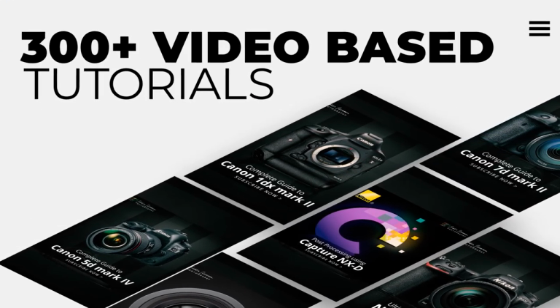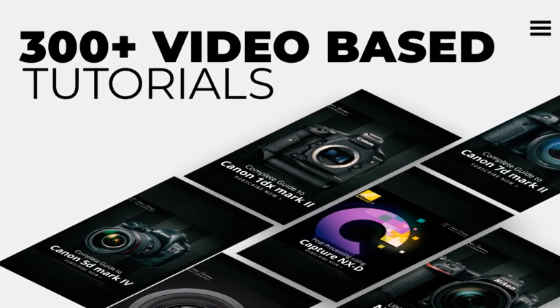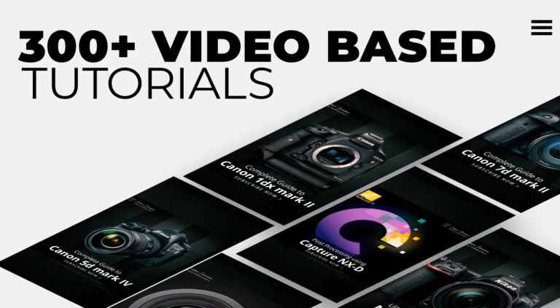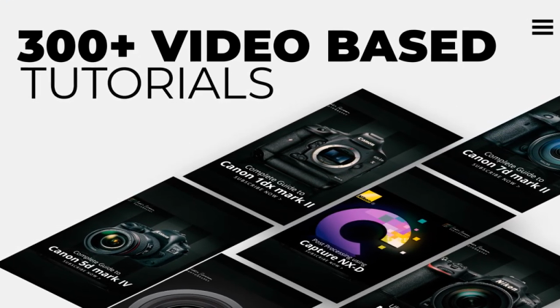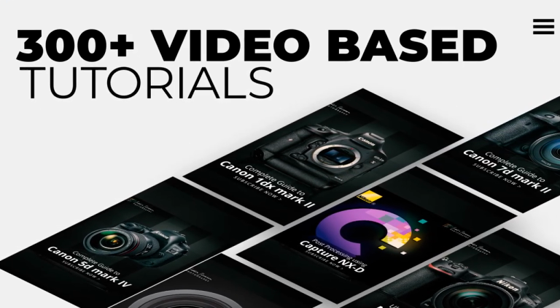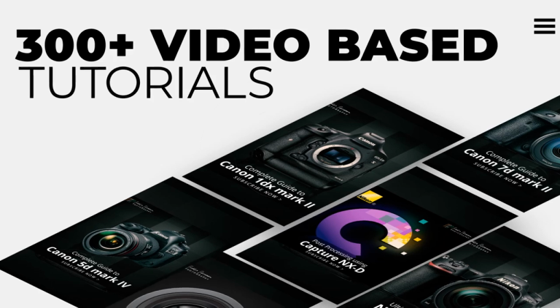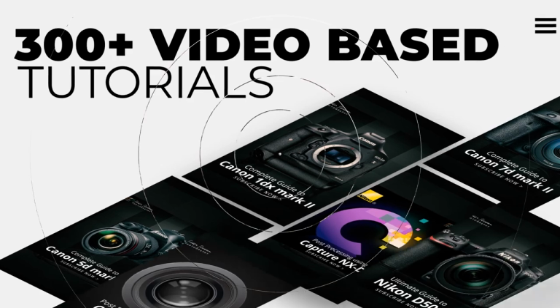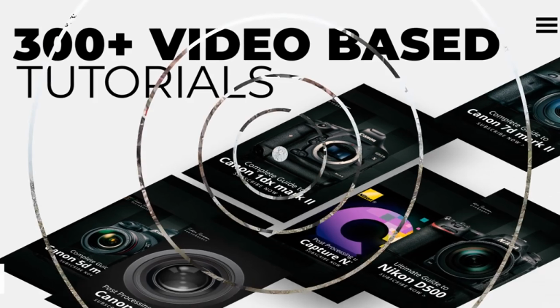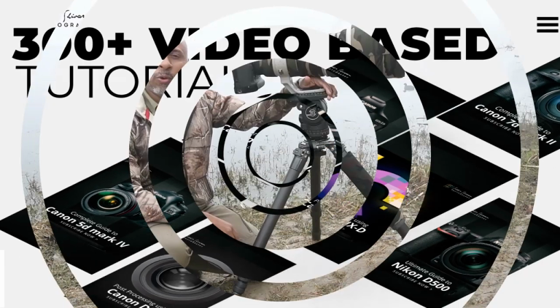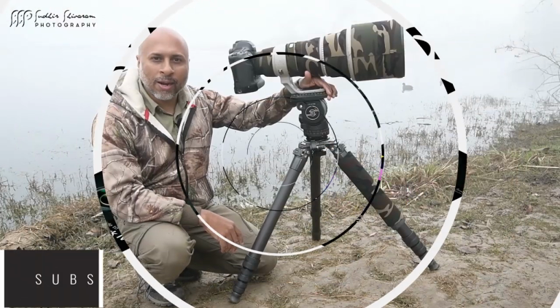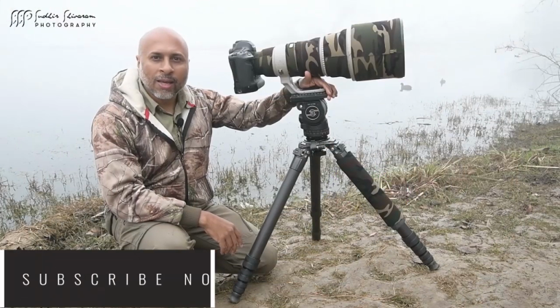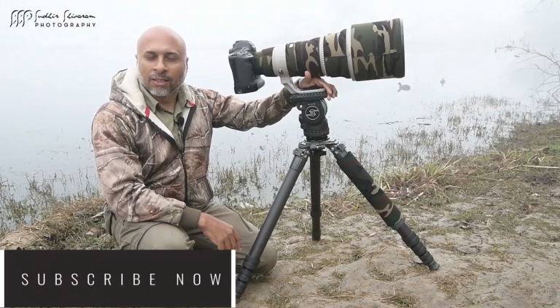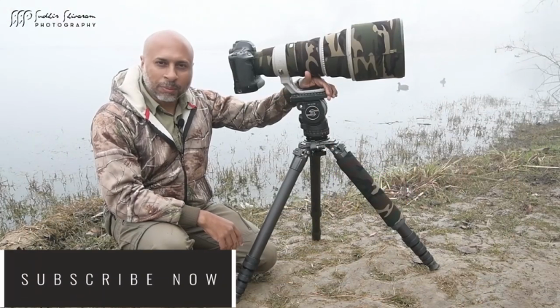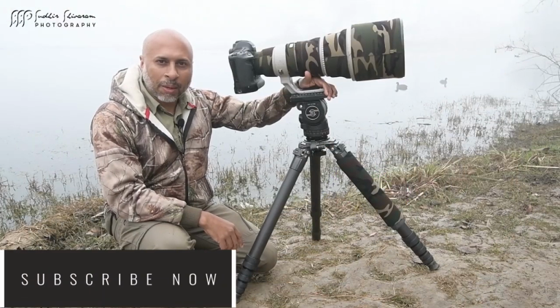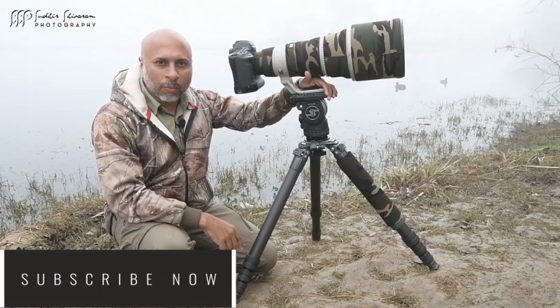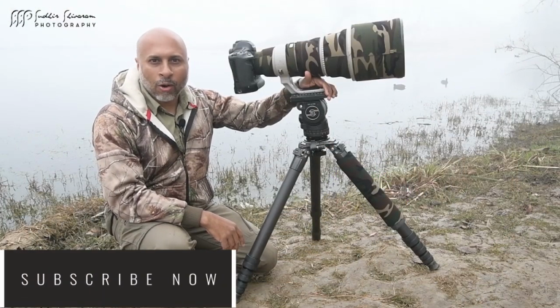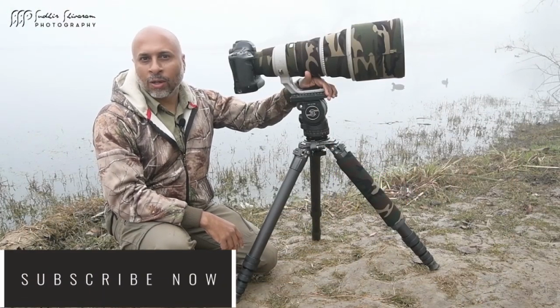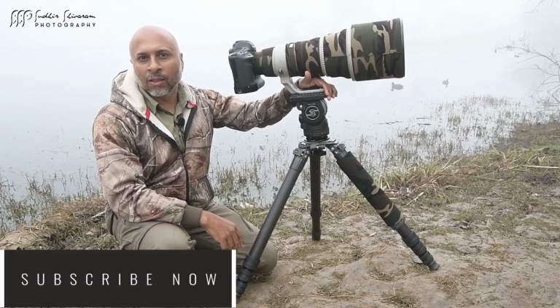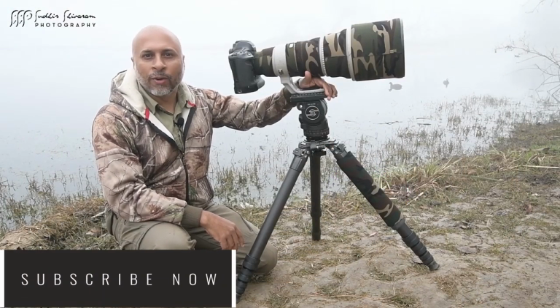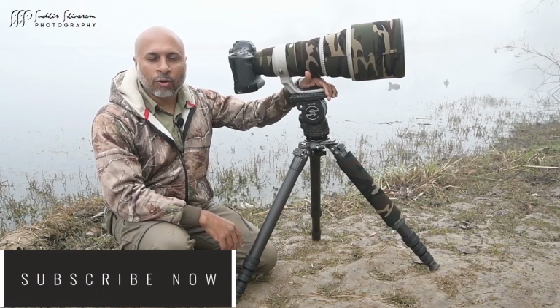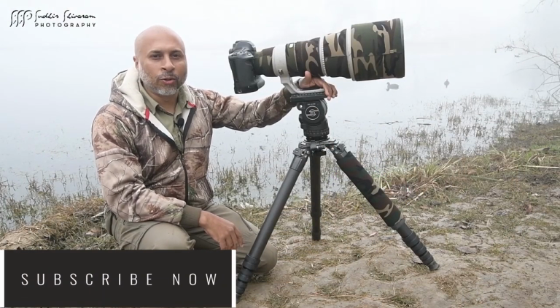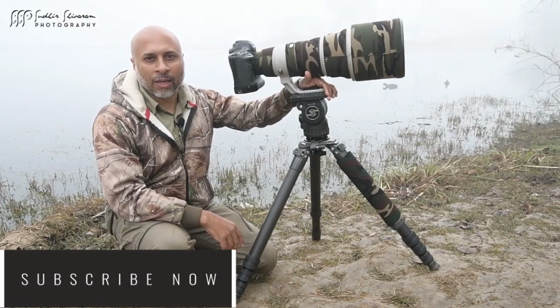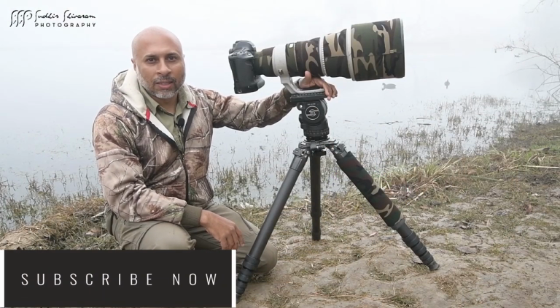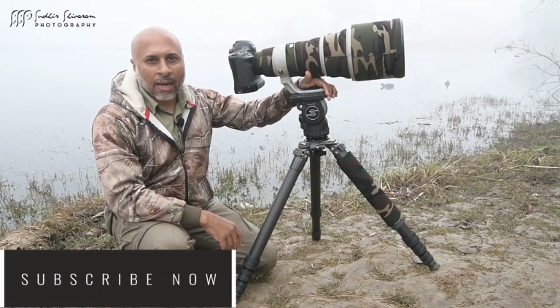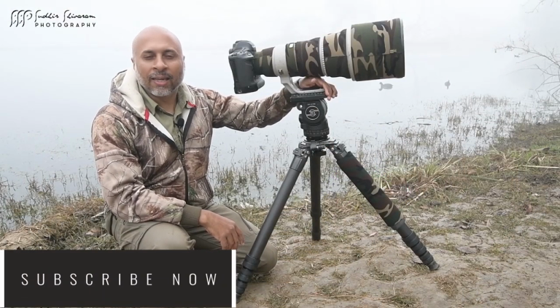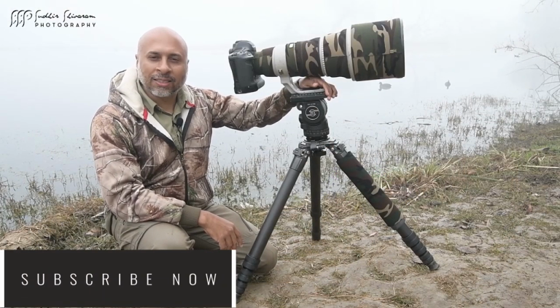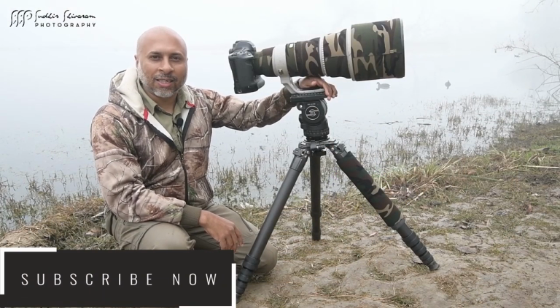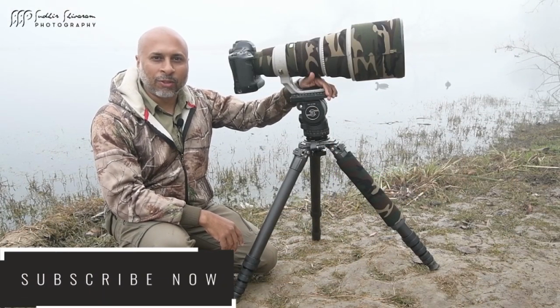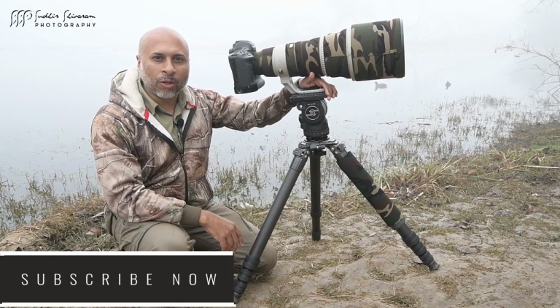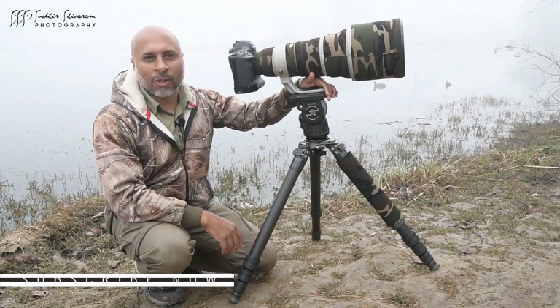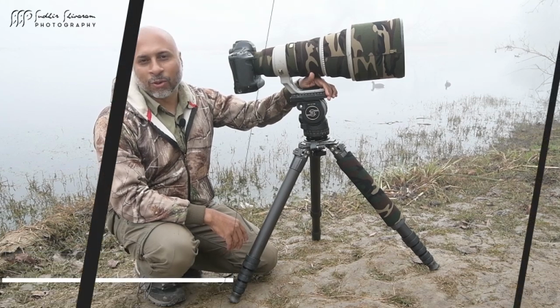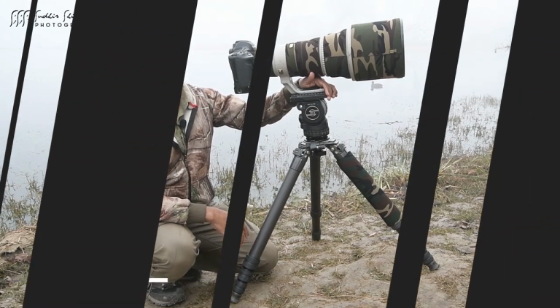So what are you waiting for? Go ahead, subscribe to my online video tutorials and get started with your bird photography.